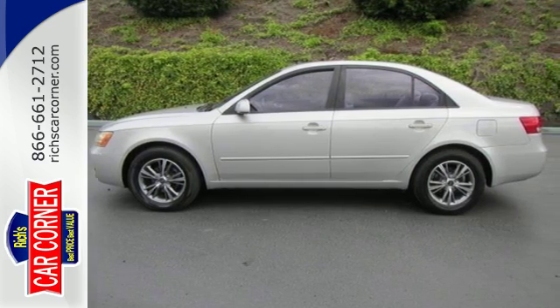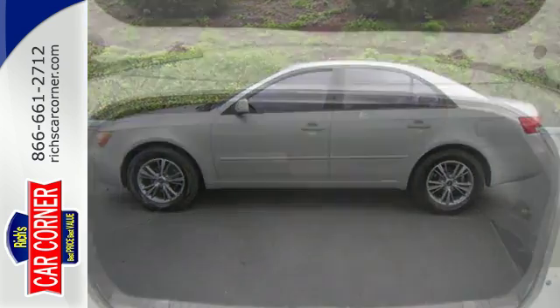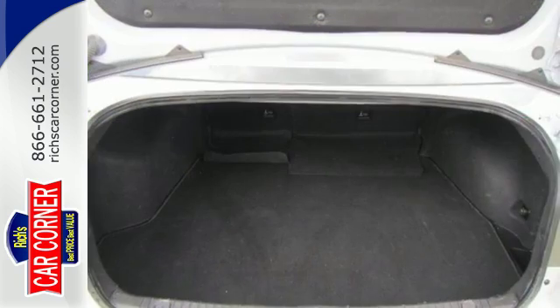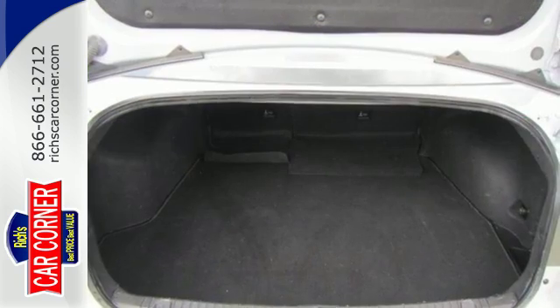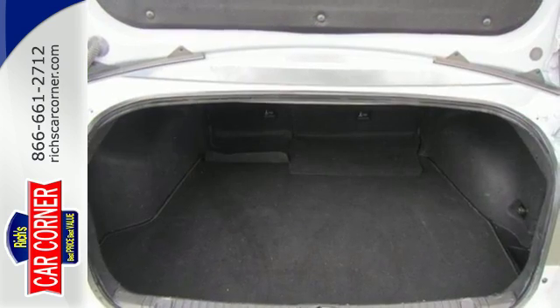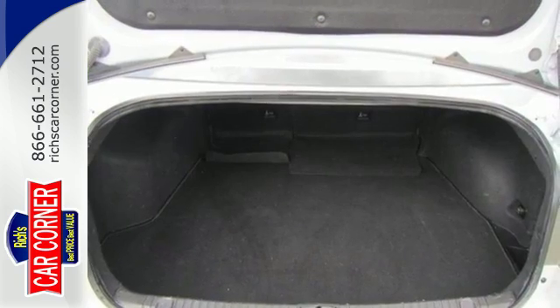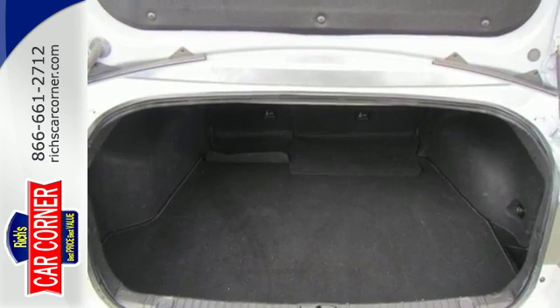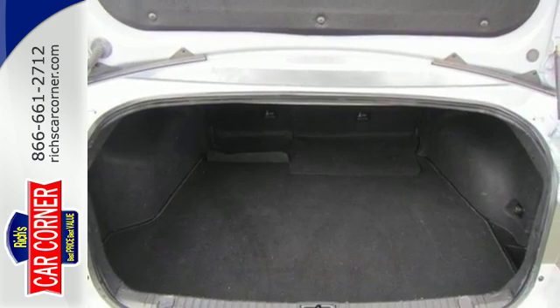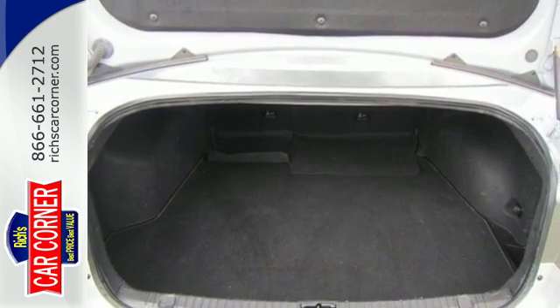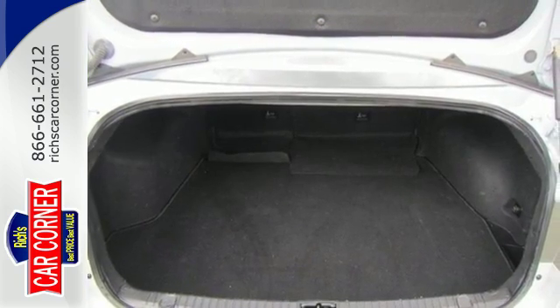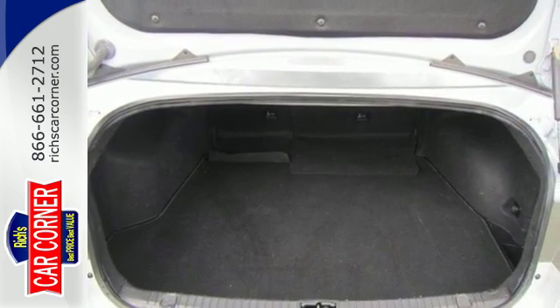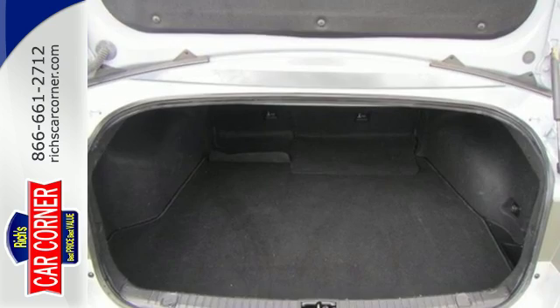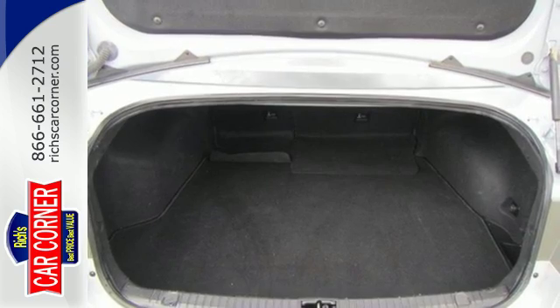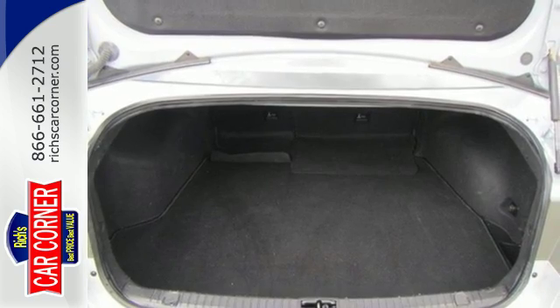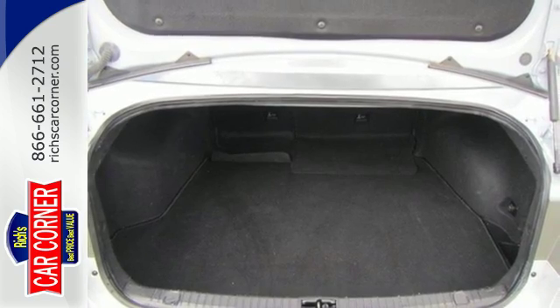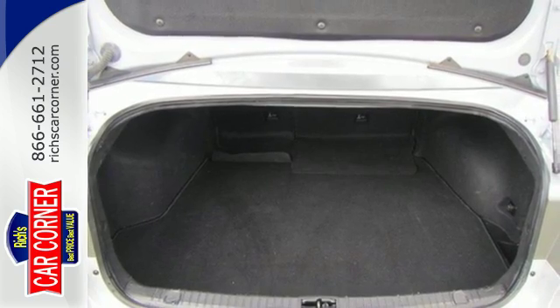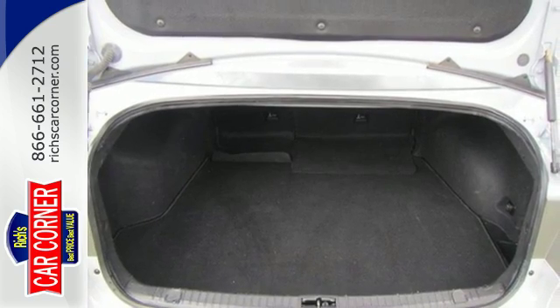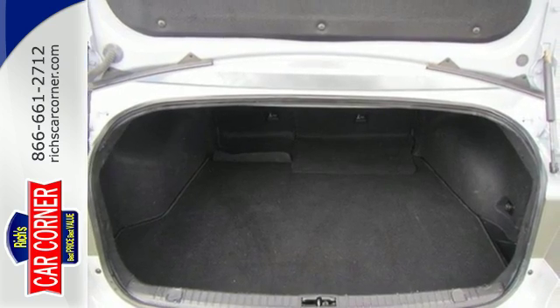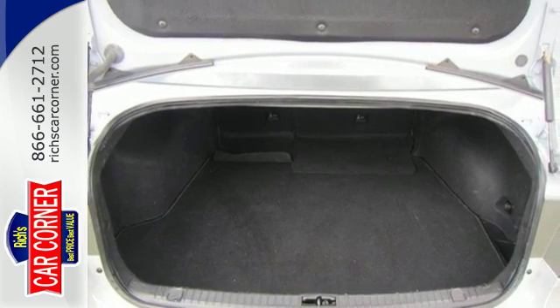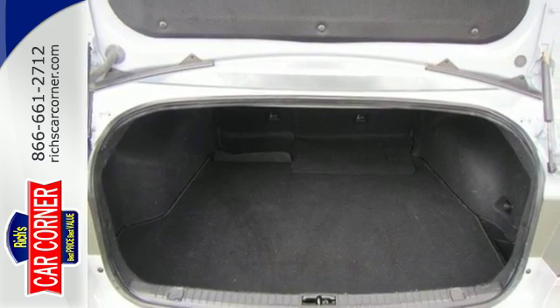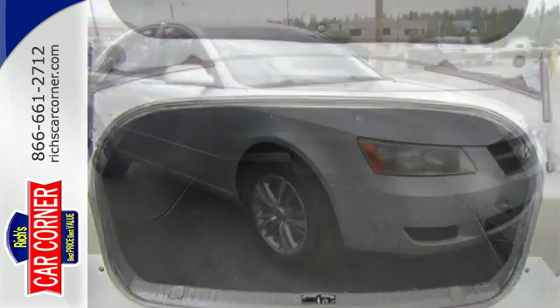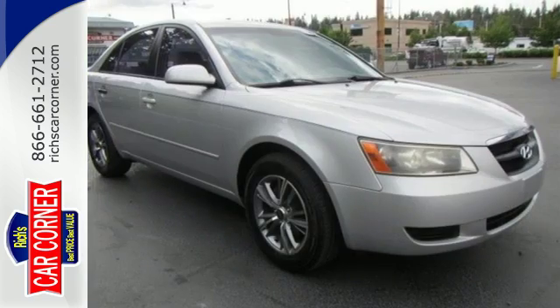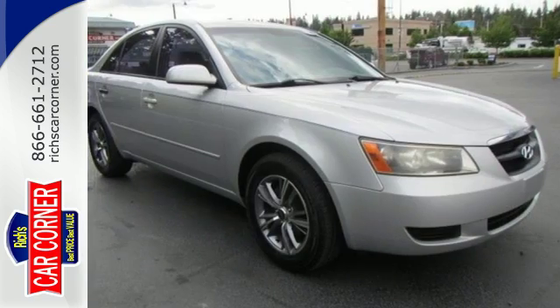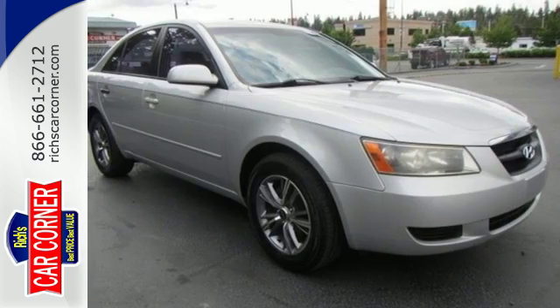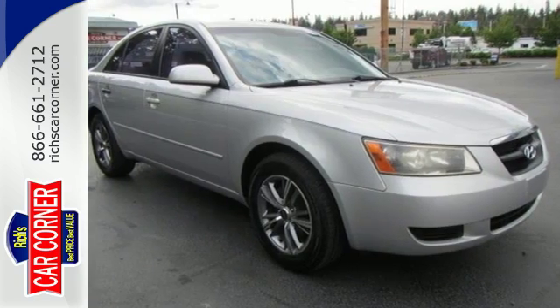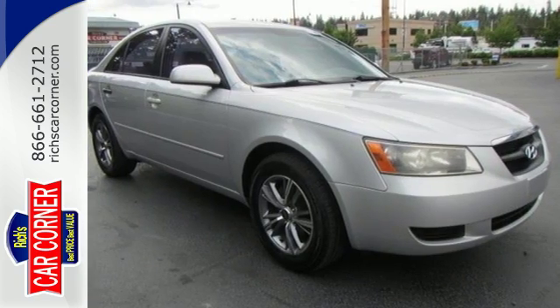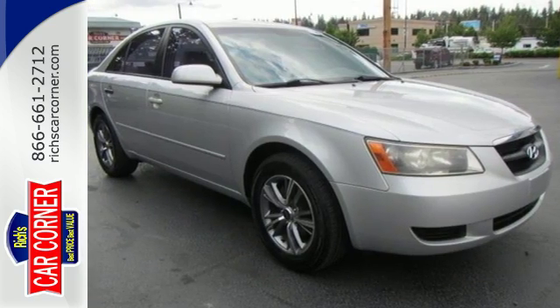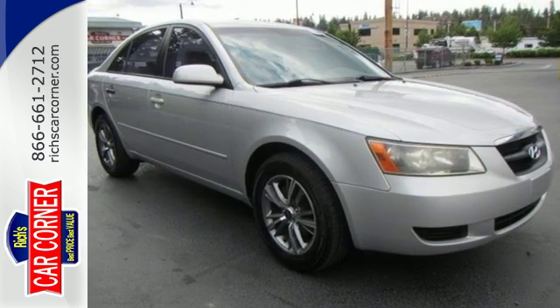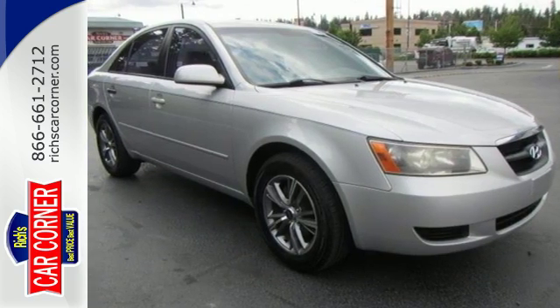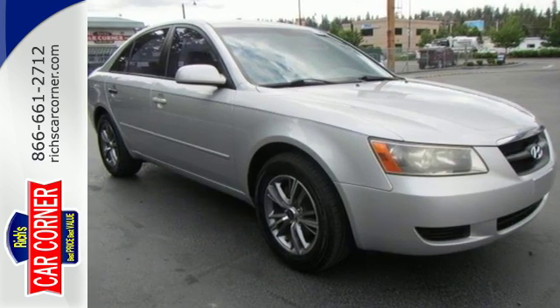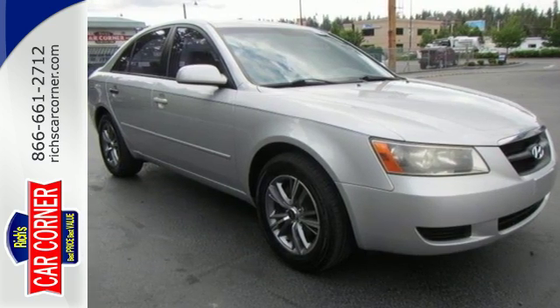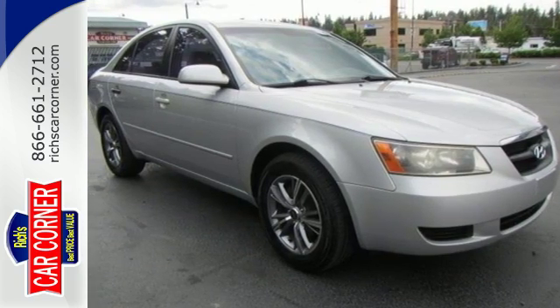Offering more than you'd hoped for, this Sonata can turn your ordinary commute into something extraordinary. Test drive it today.